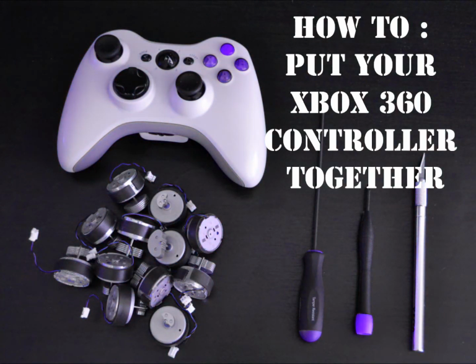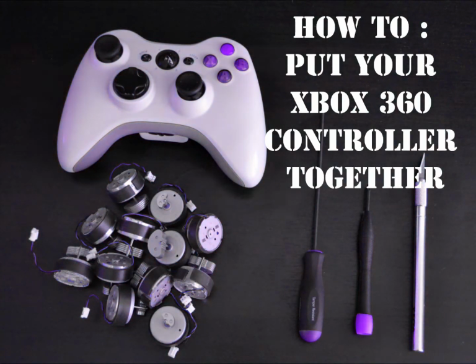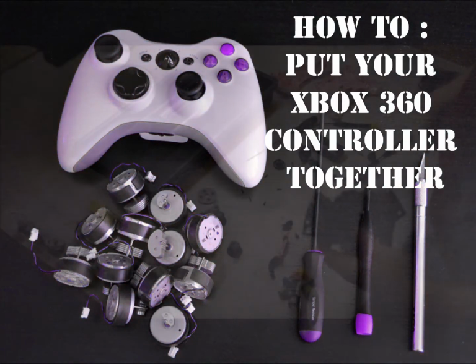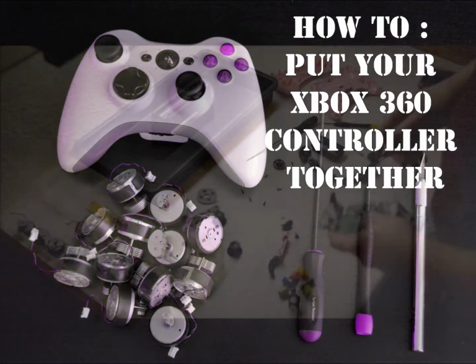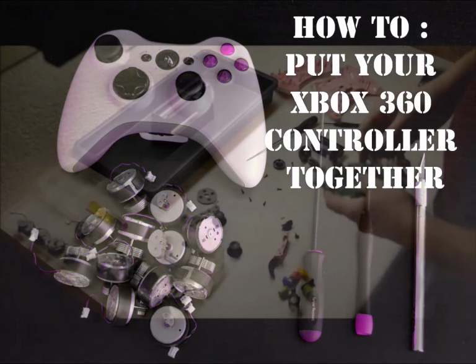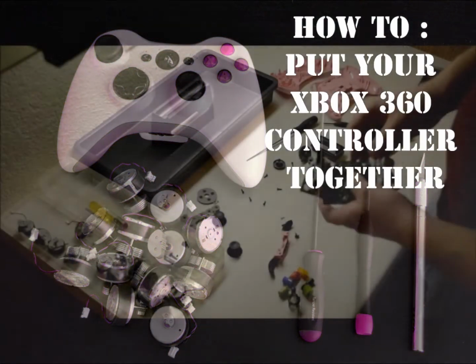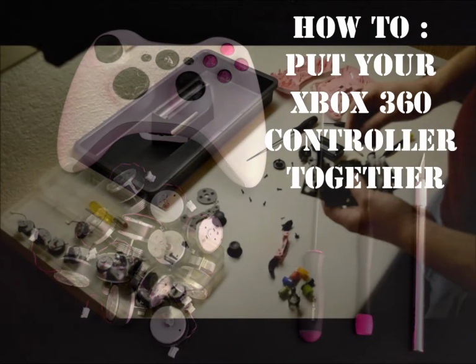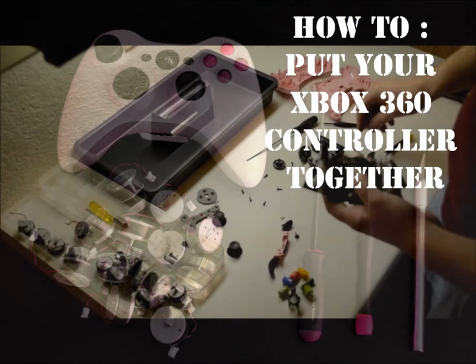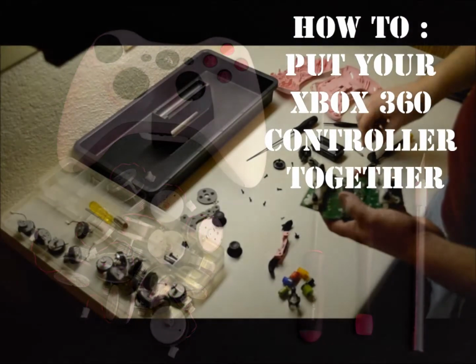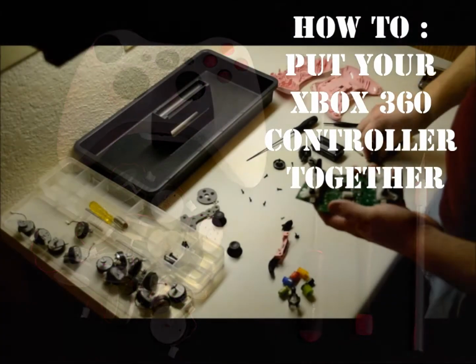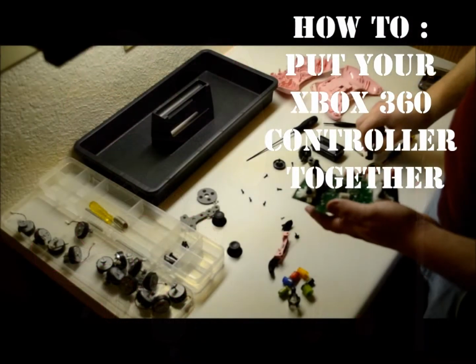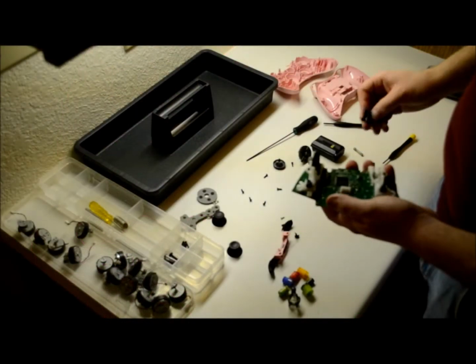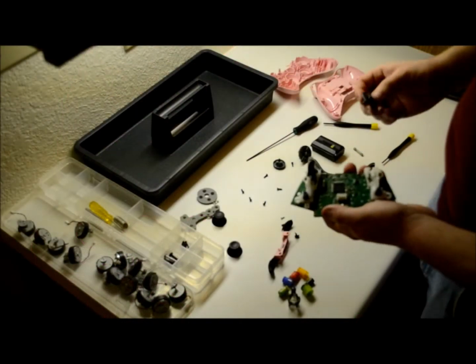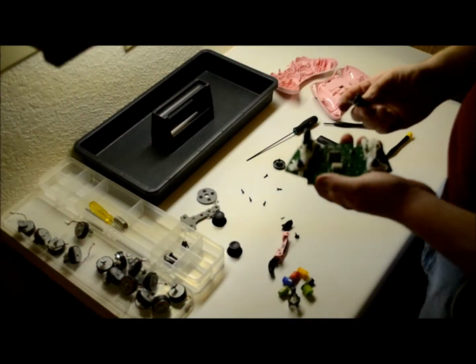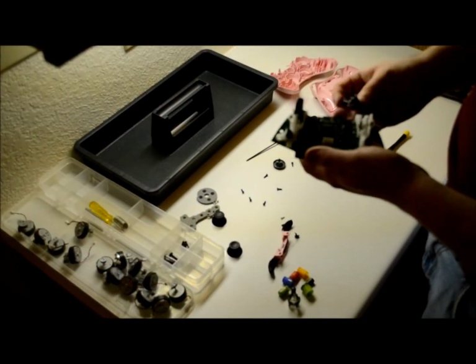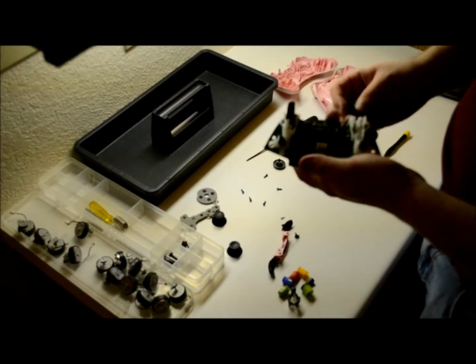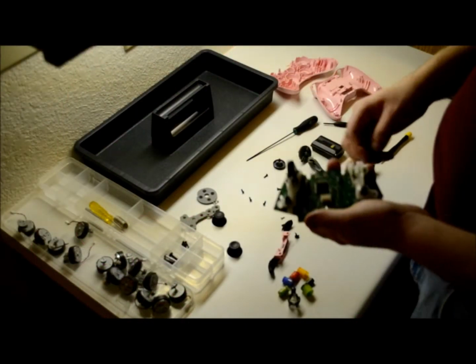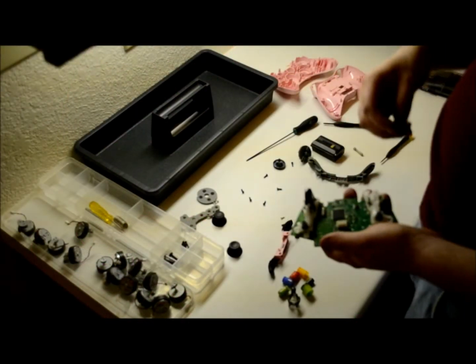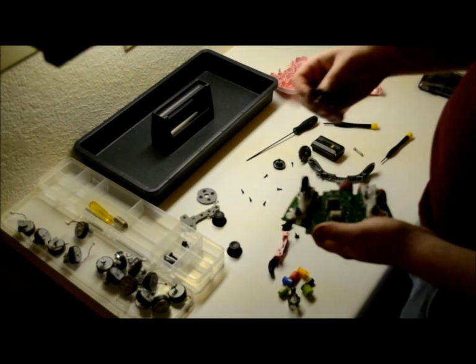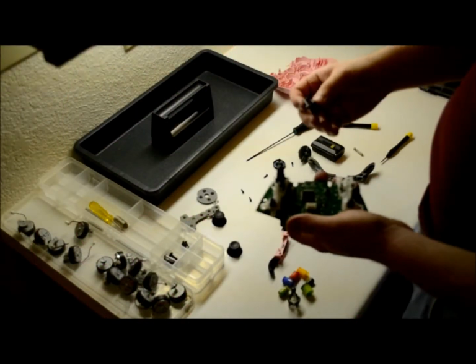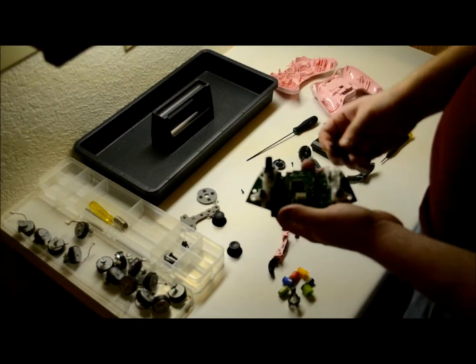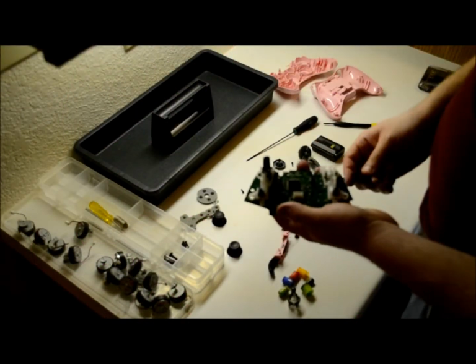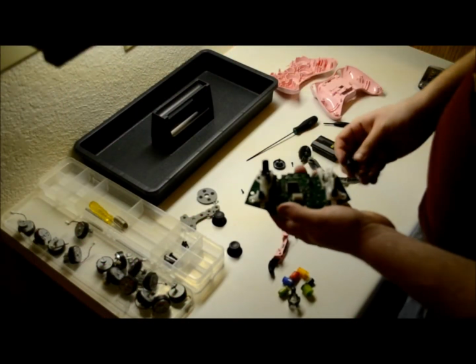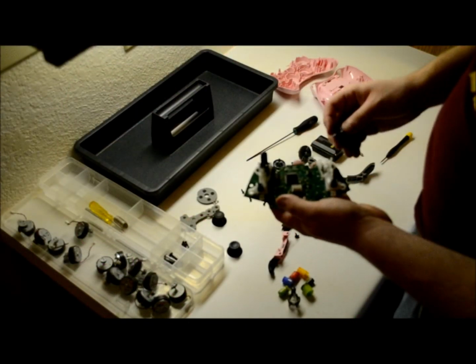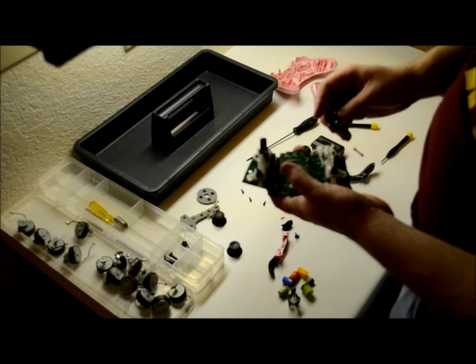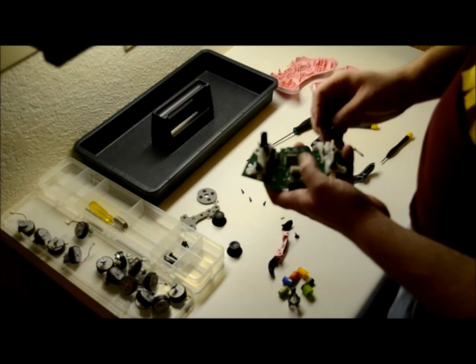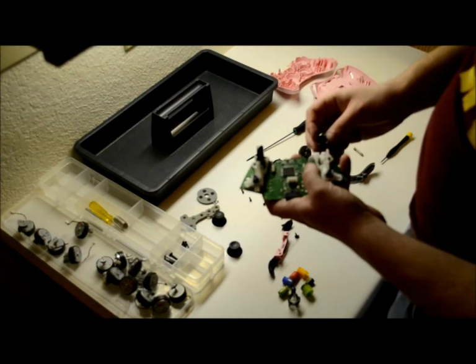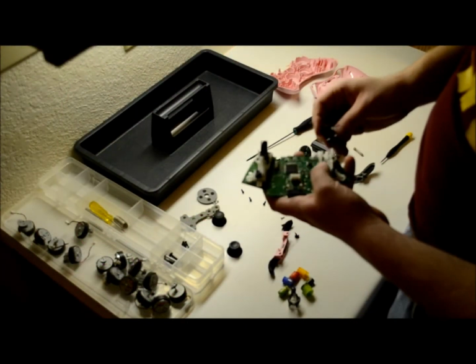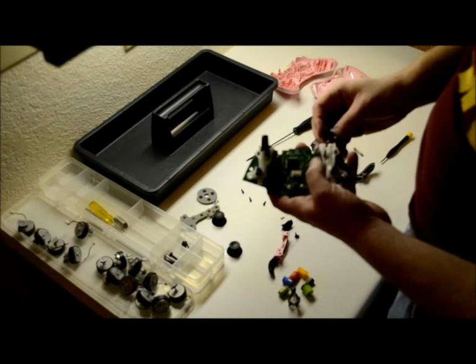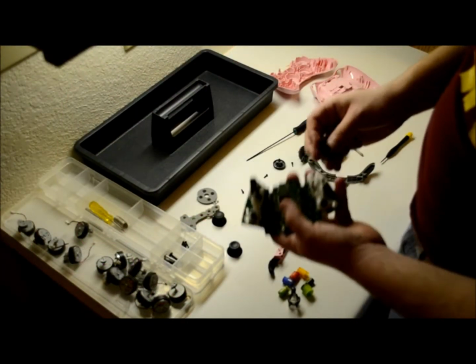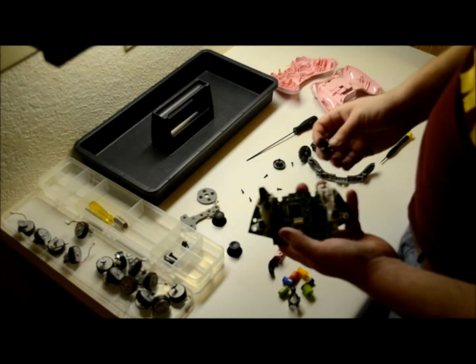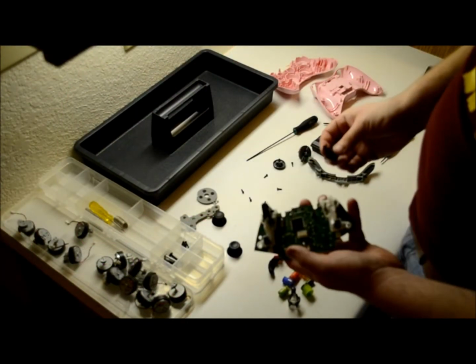First step — start where we left off, leave off where we started. That makes absolutely no sense.